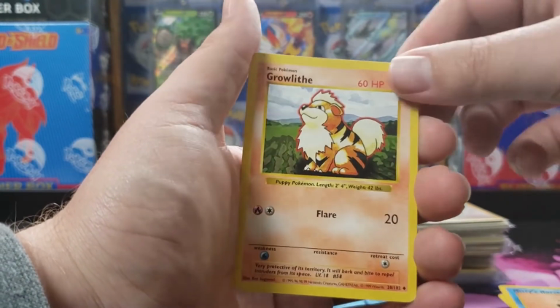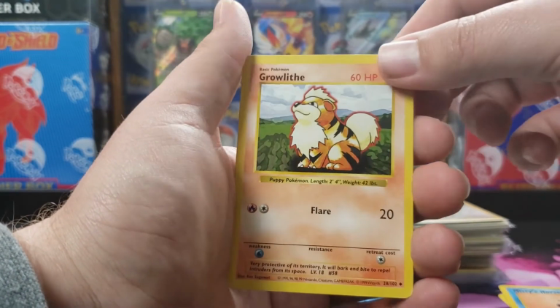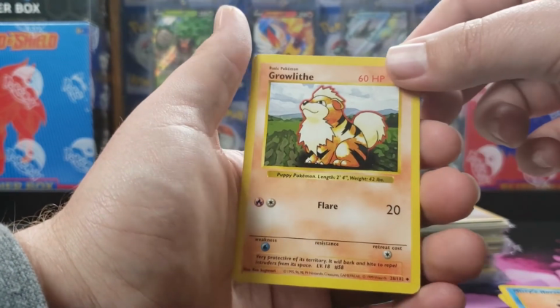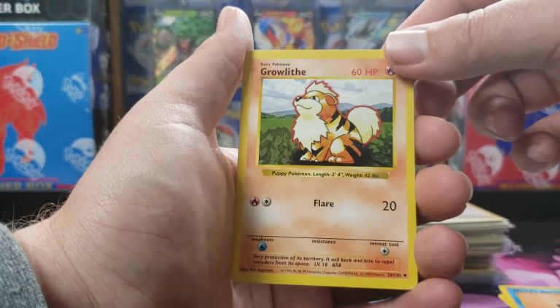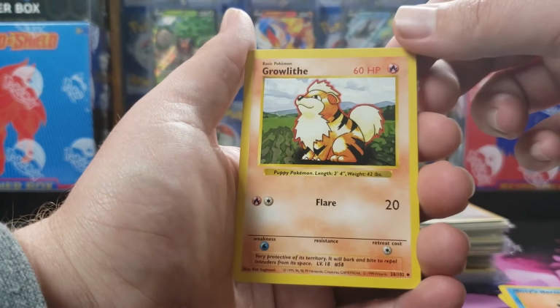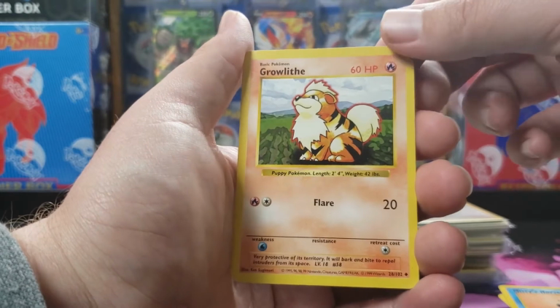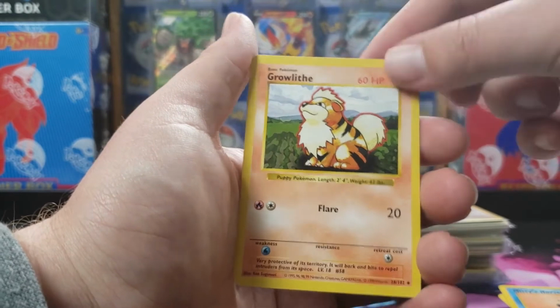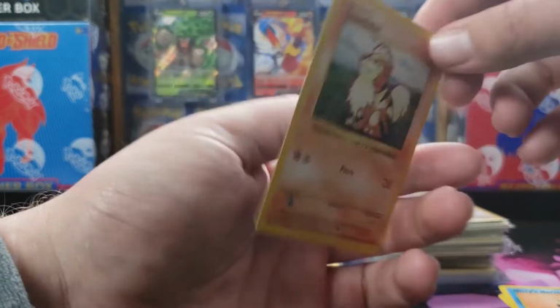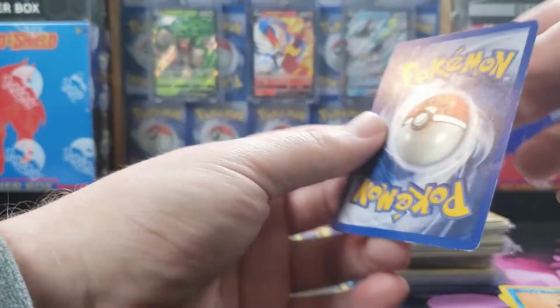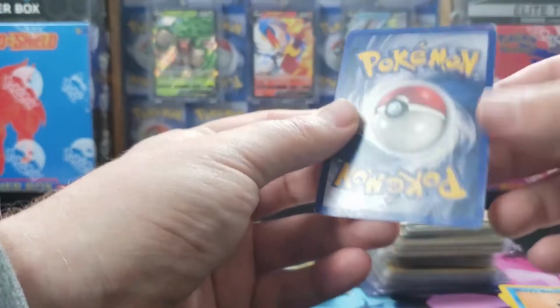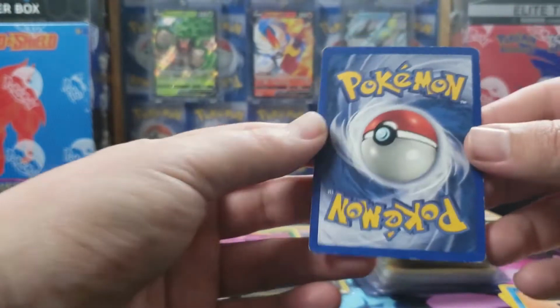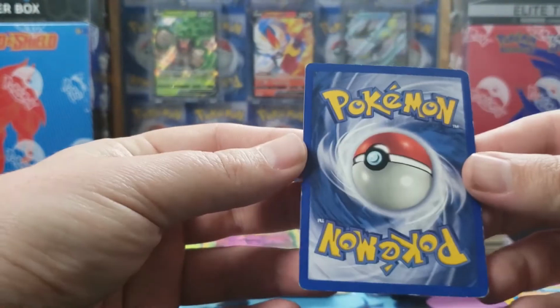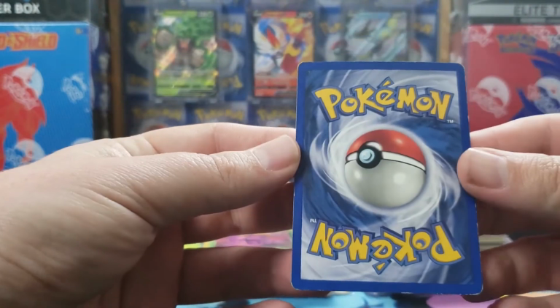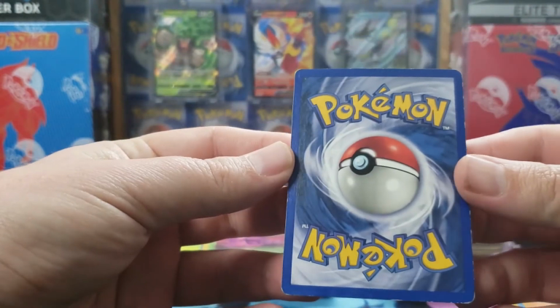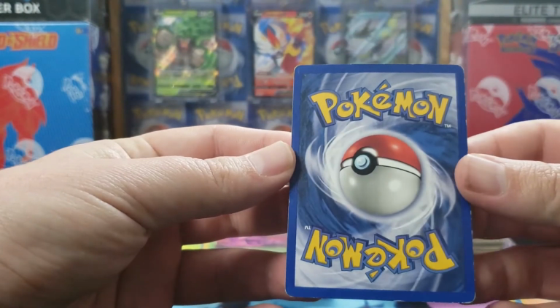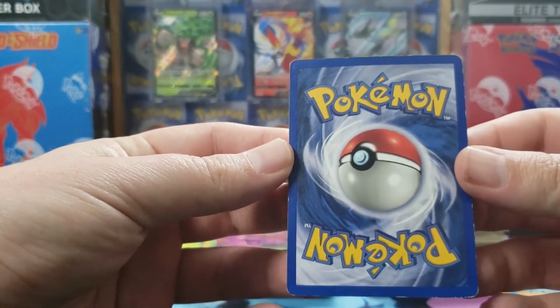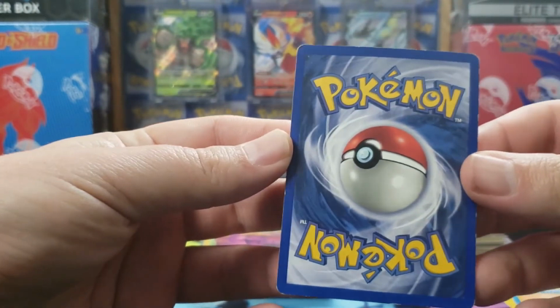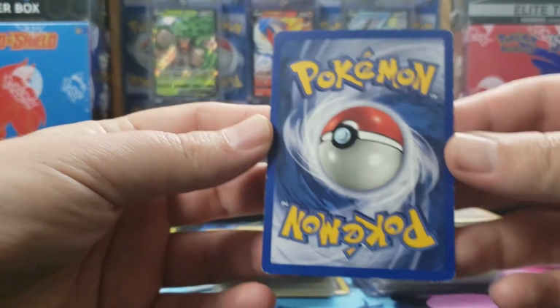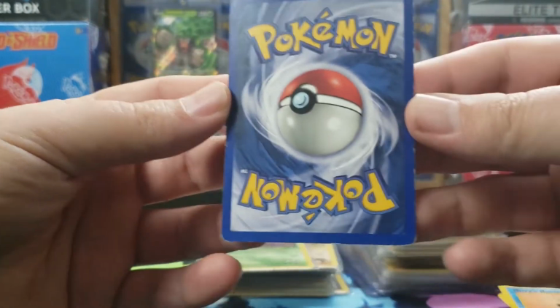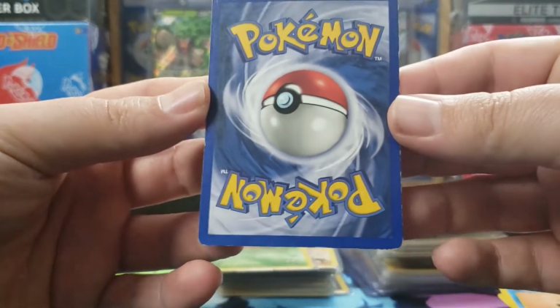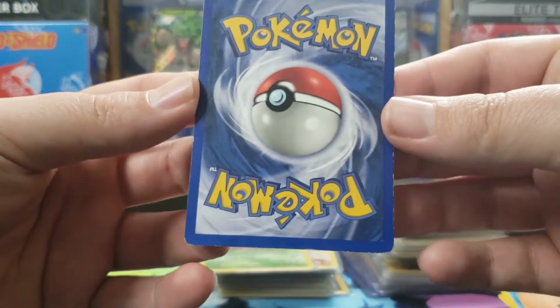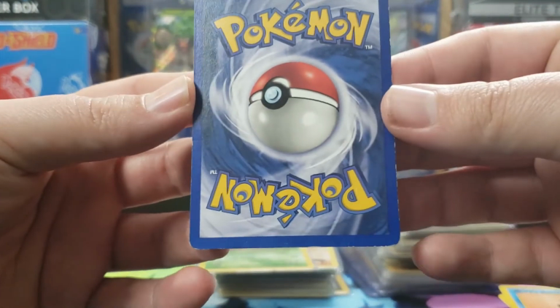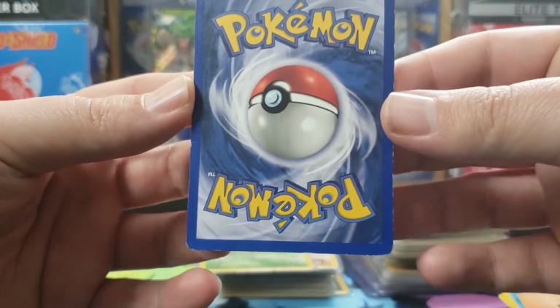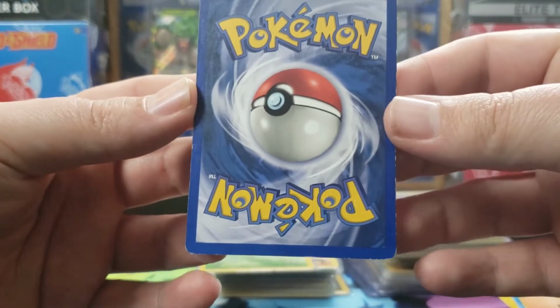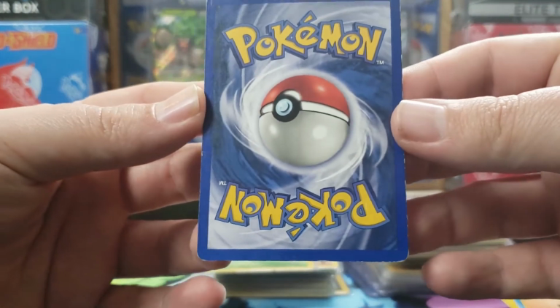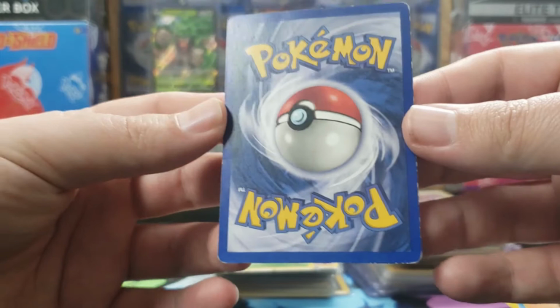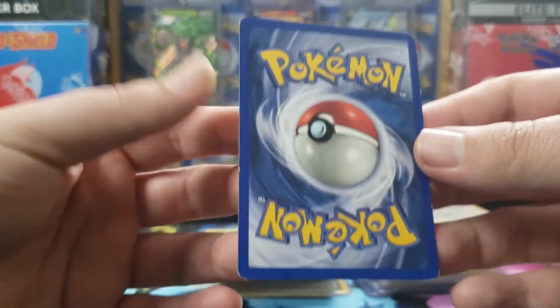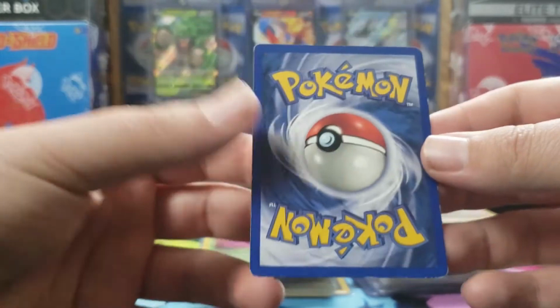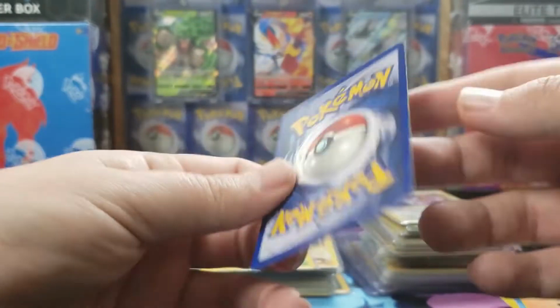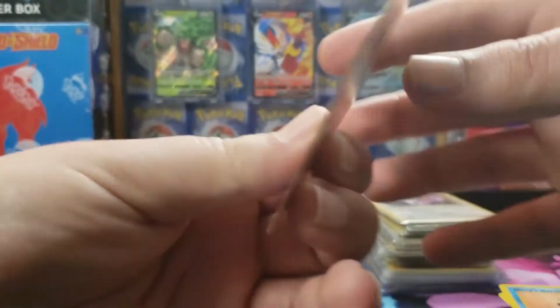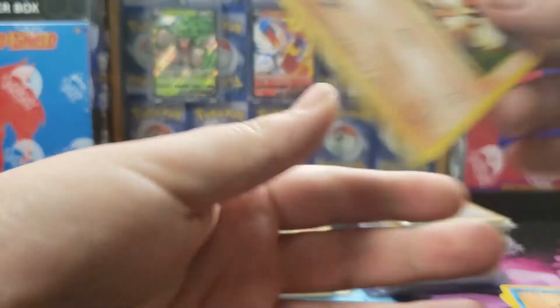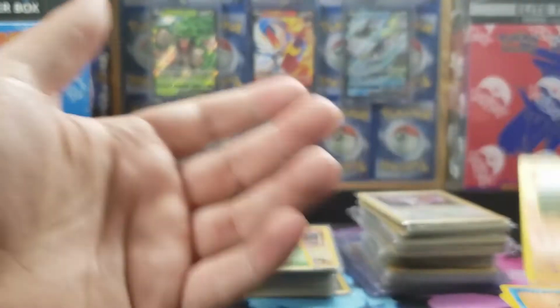There's a Shadowless Growlithe. It's in, you know, played condition — light played.